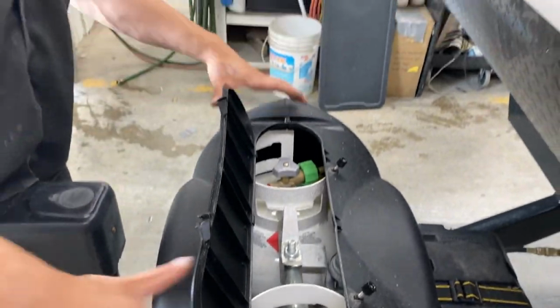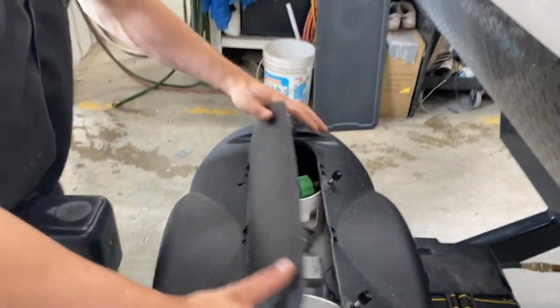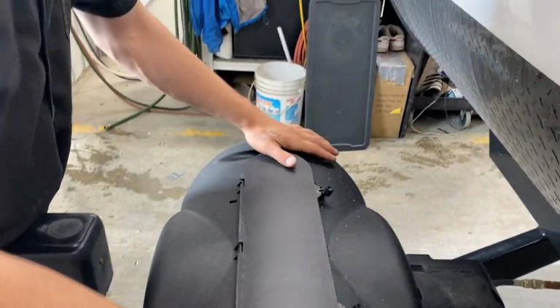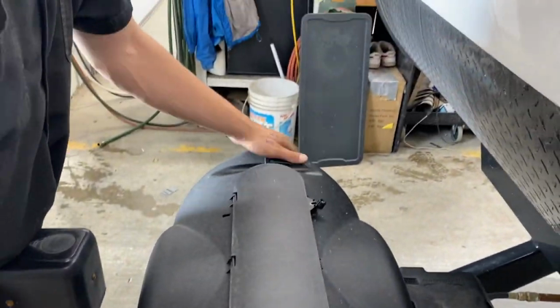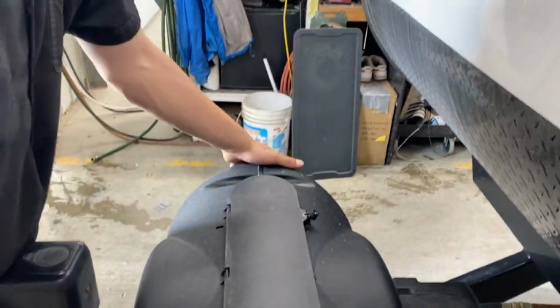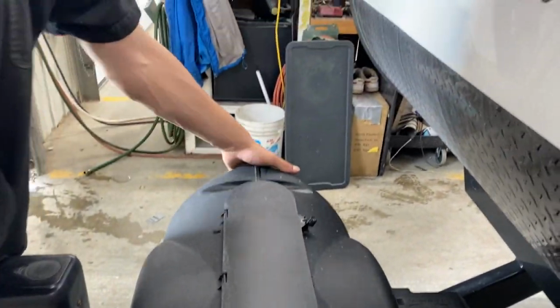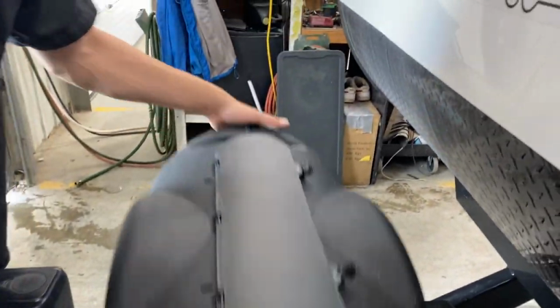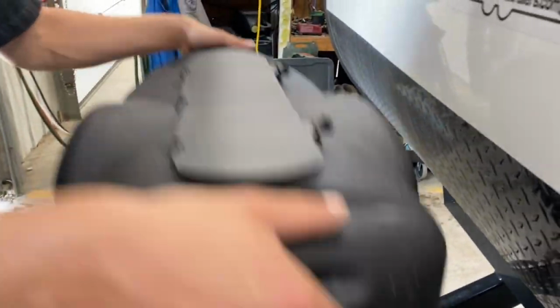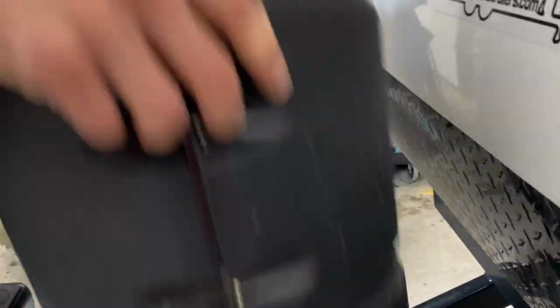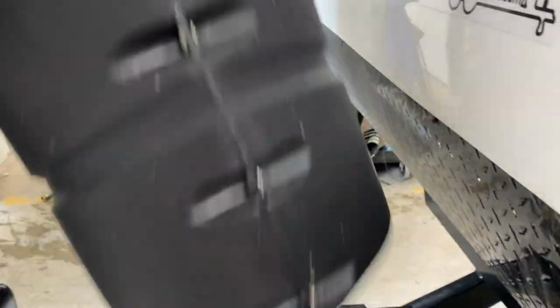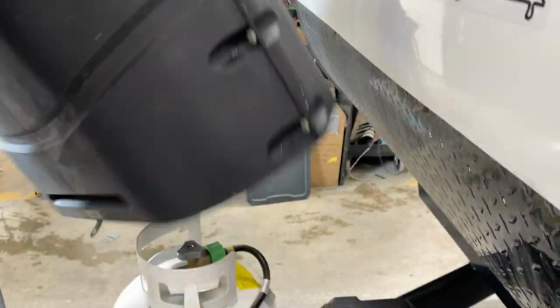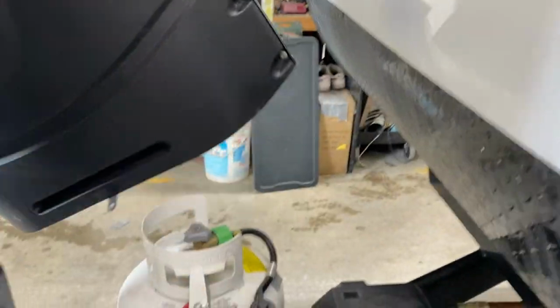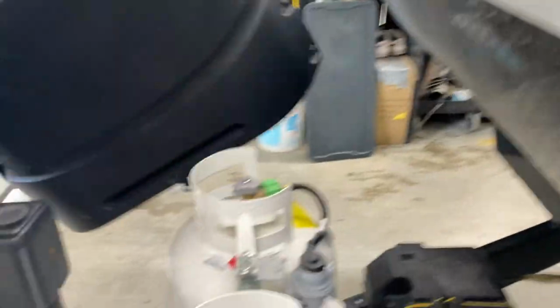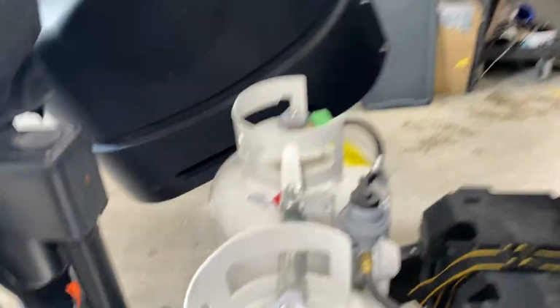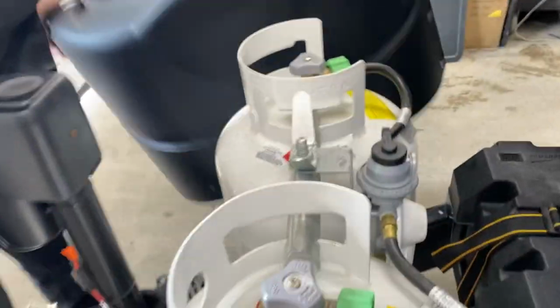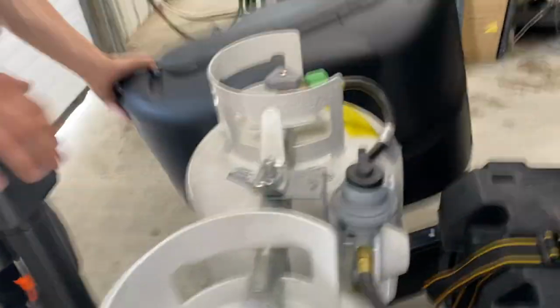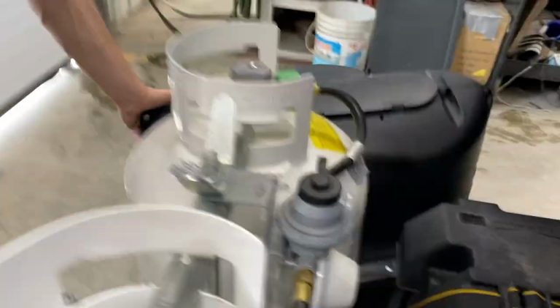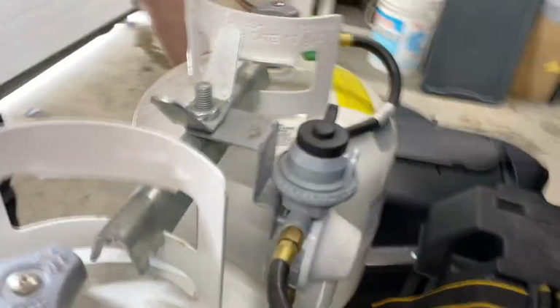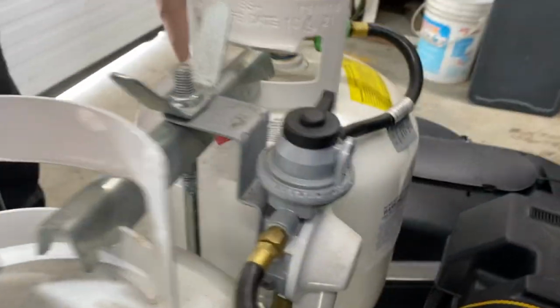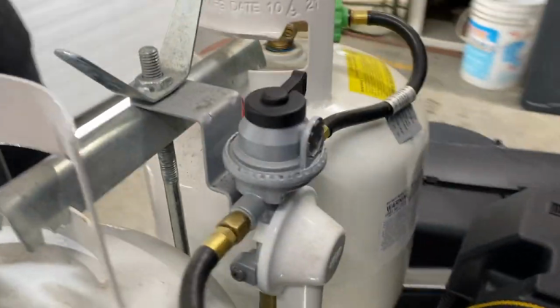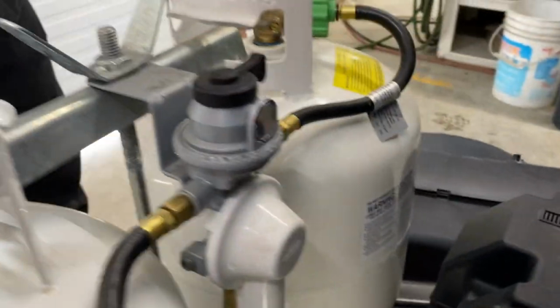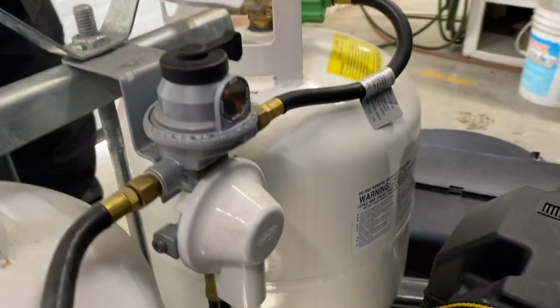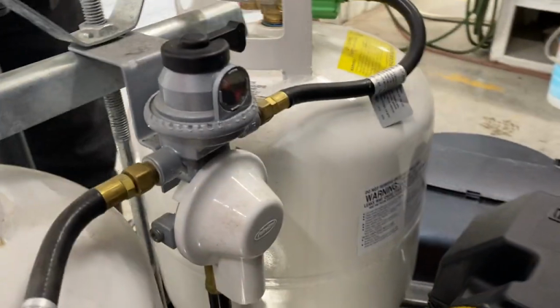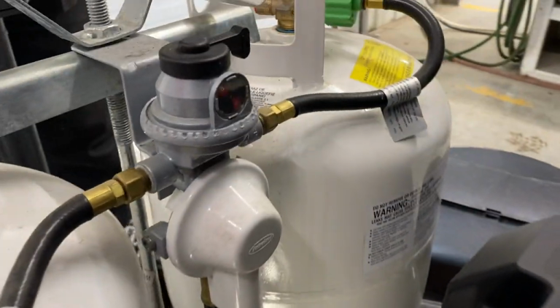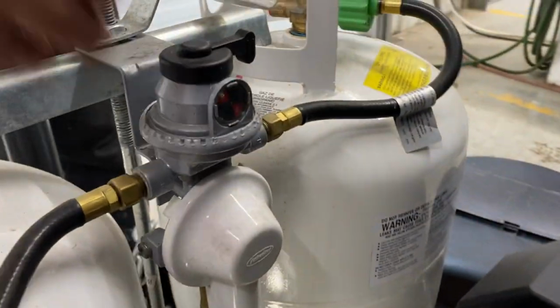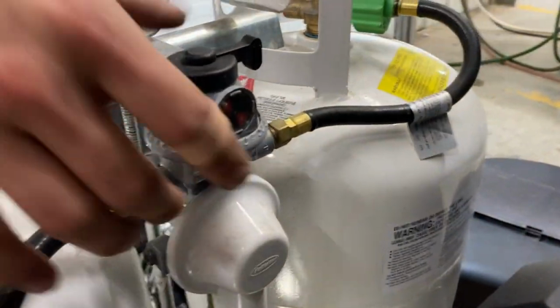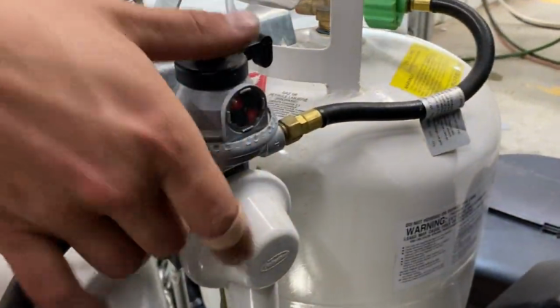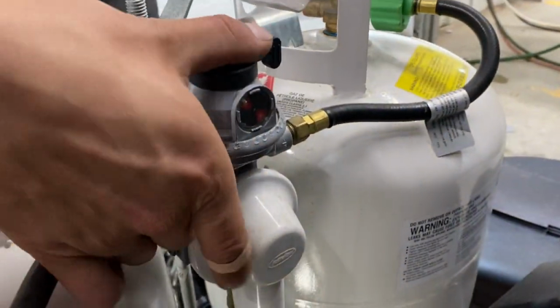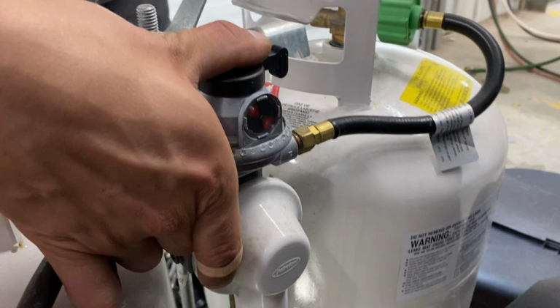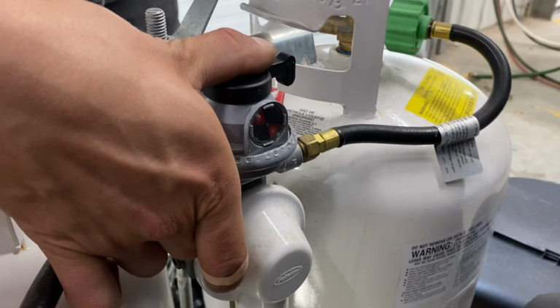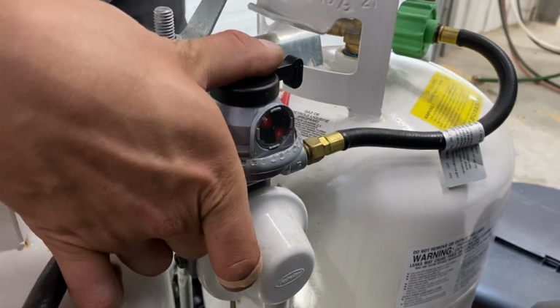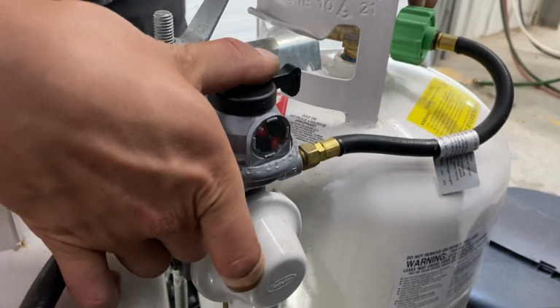Pulling the cover off for the video, you can see the changeover indicator.